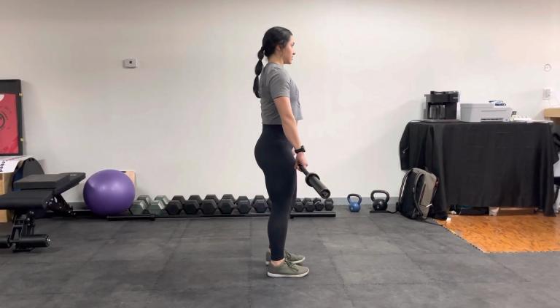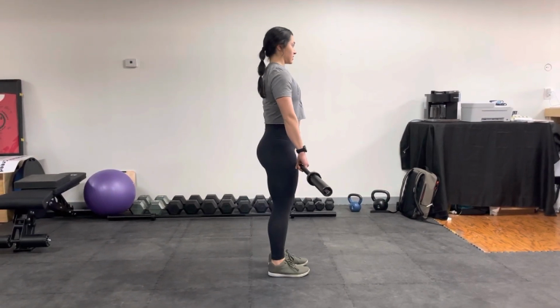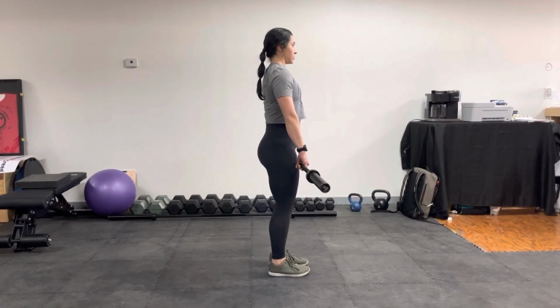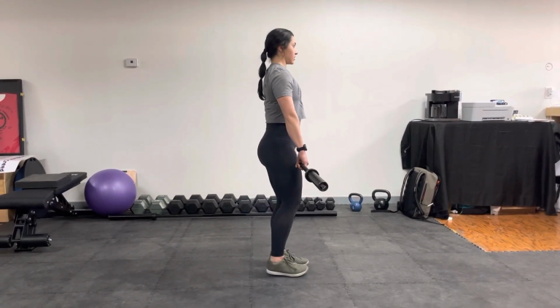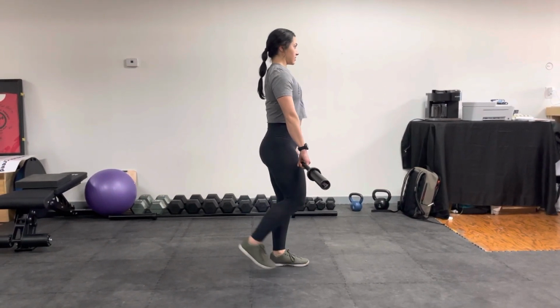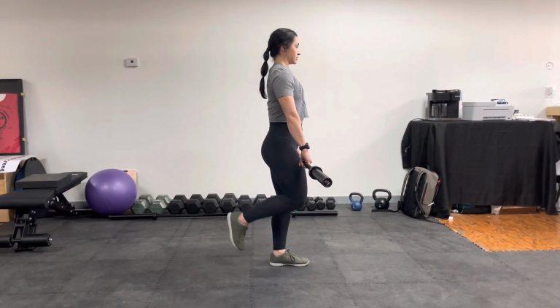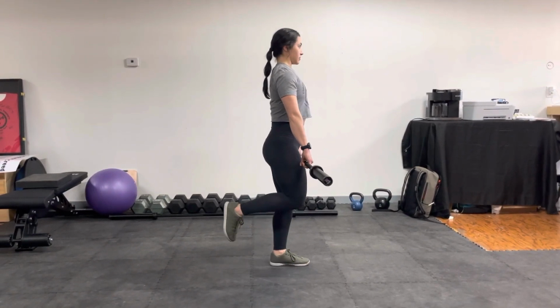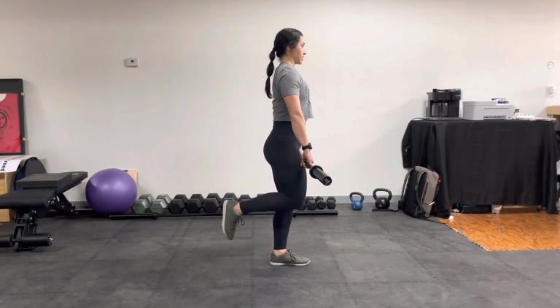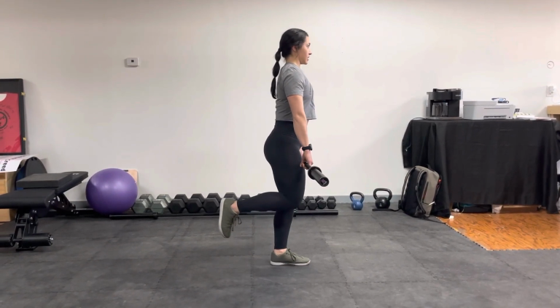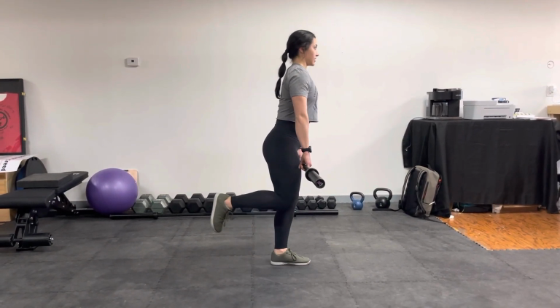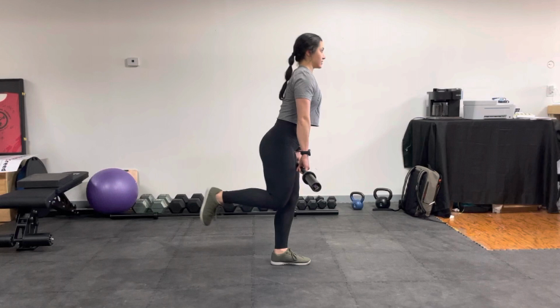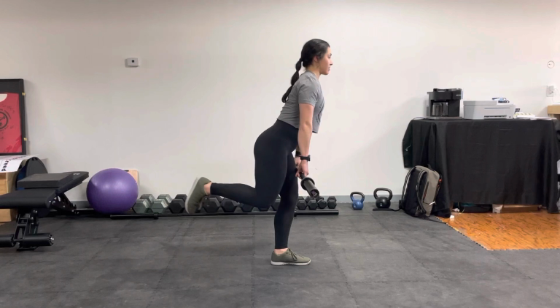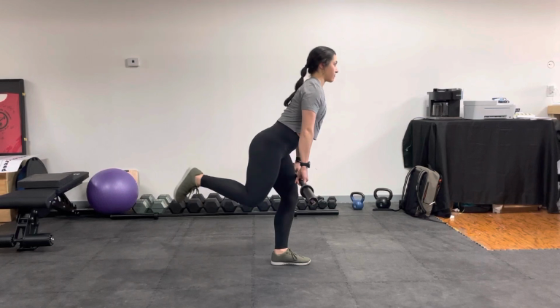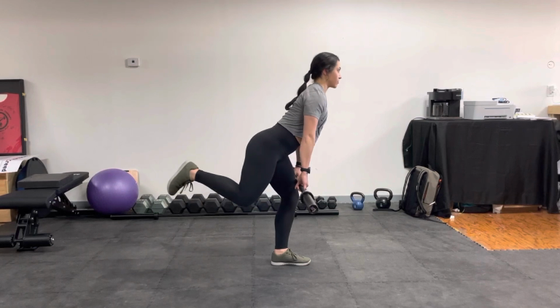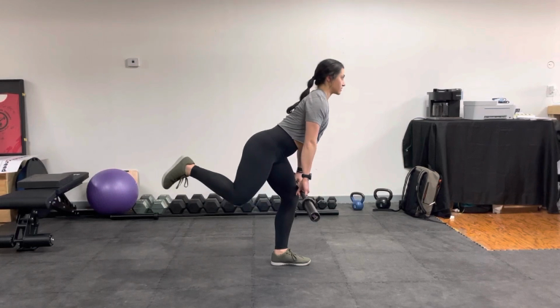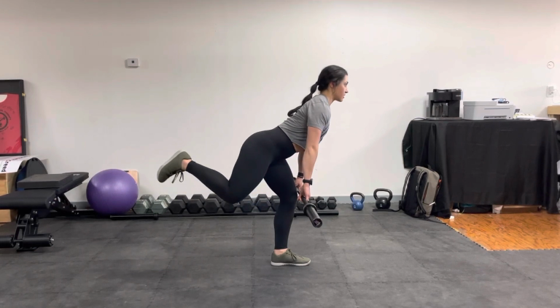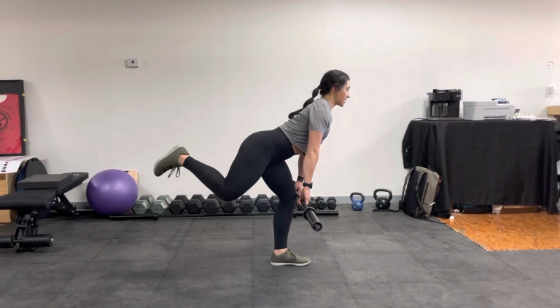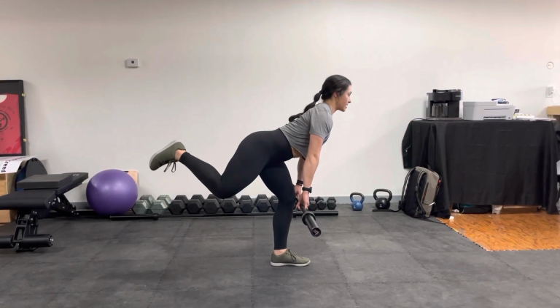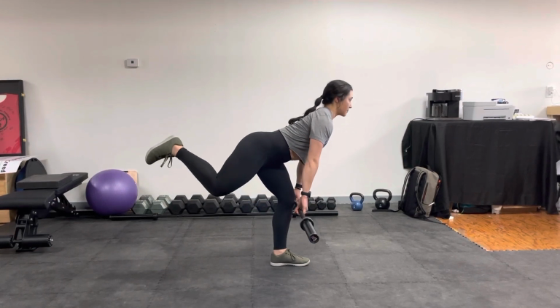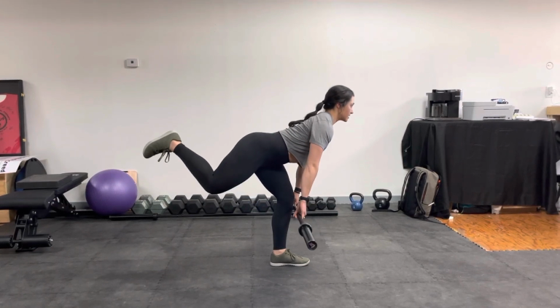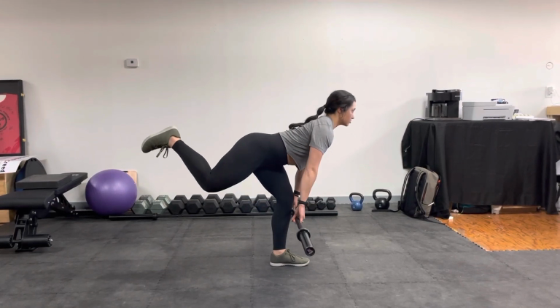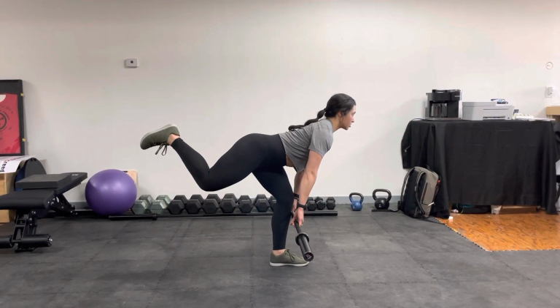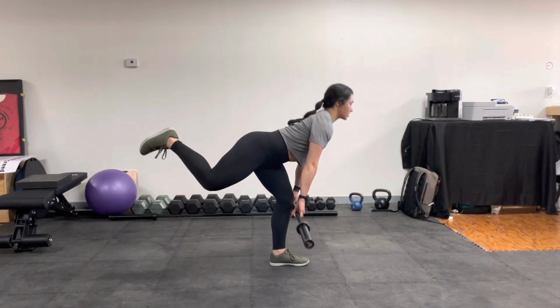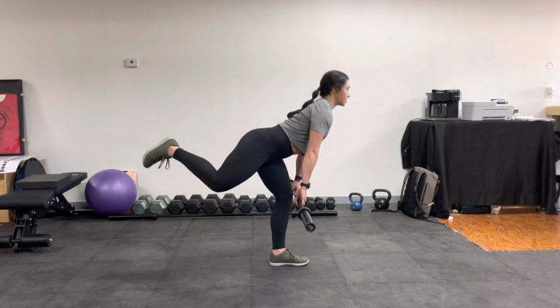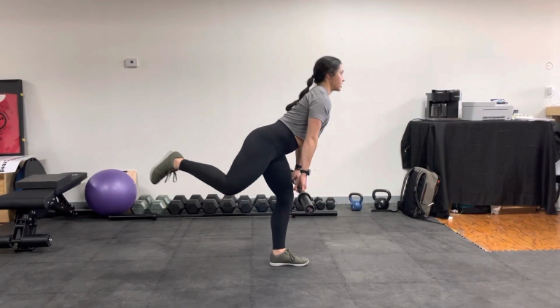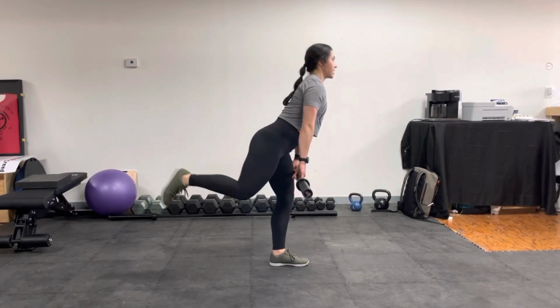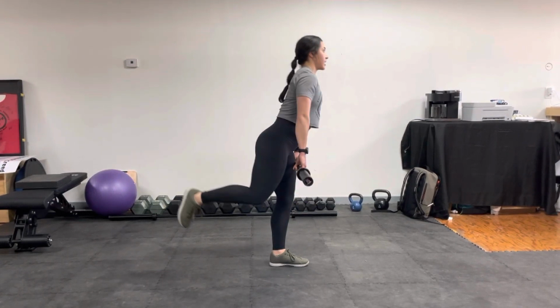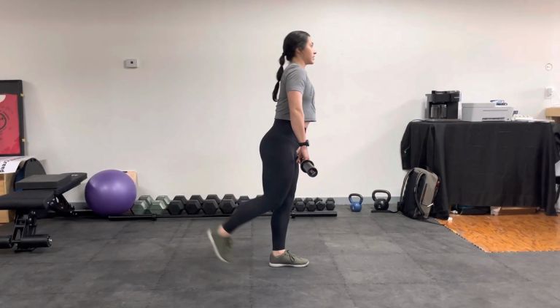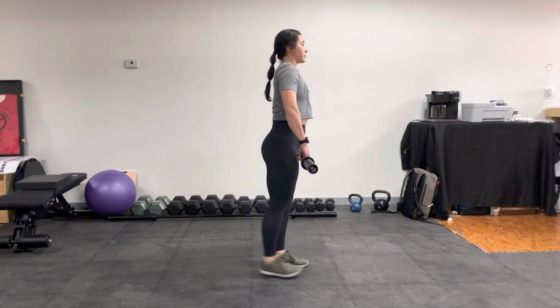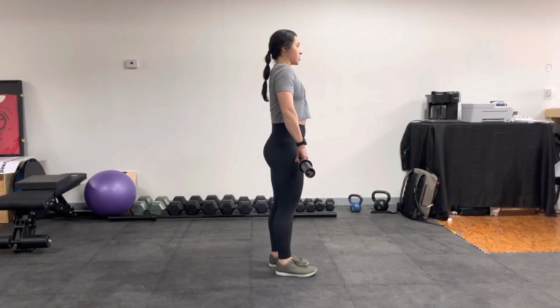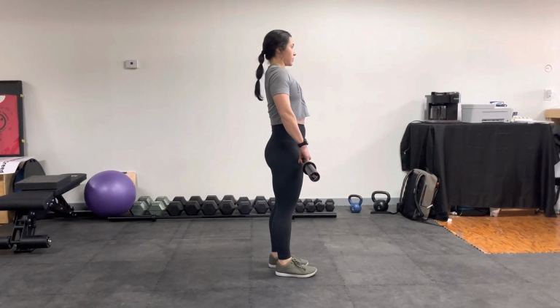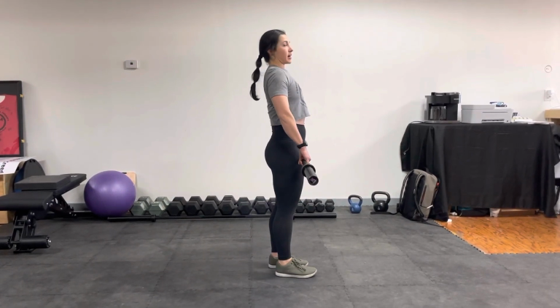From the side, this is going to look something like this. We're focusing on that hip hinge and then coming all the way back.